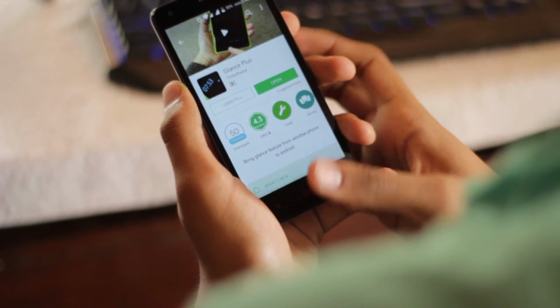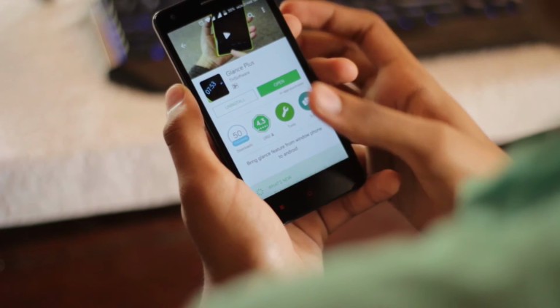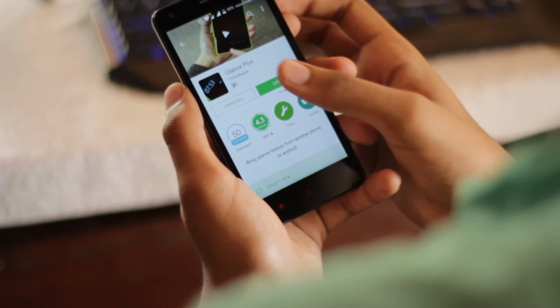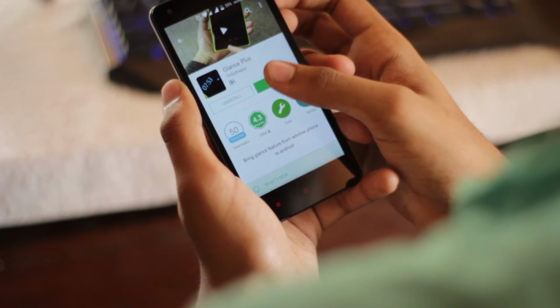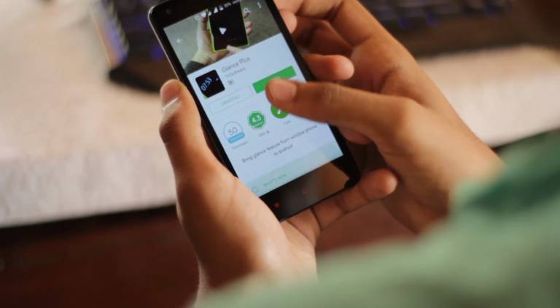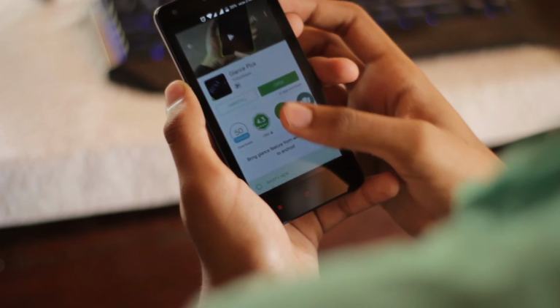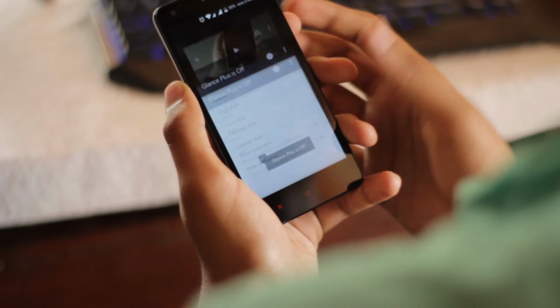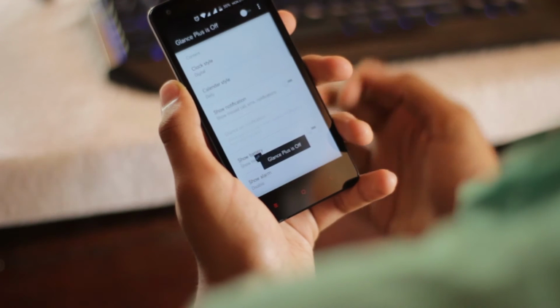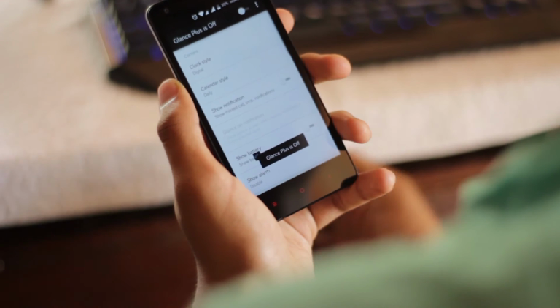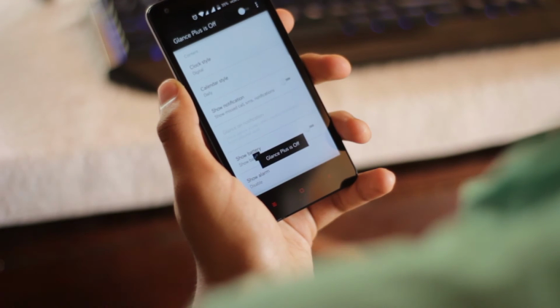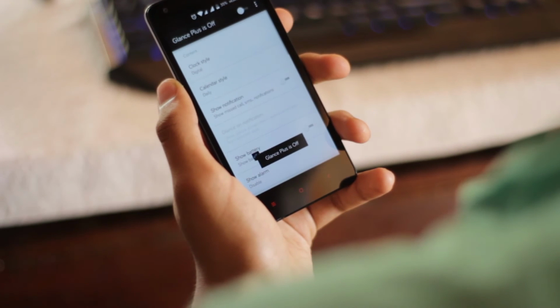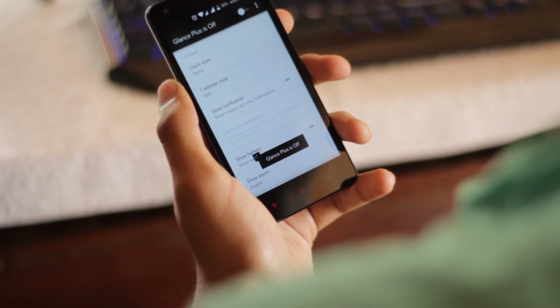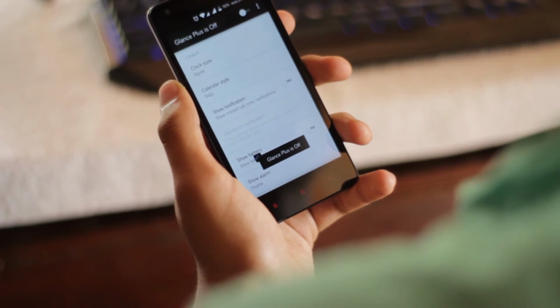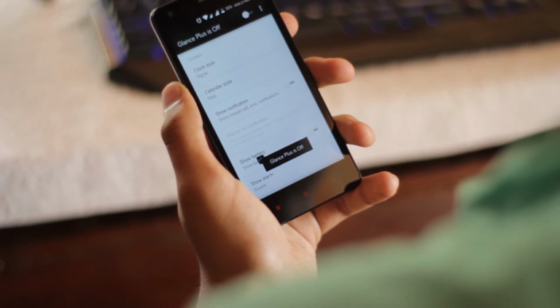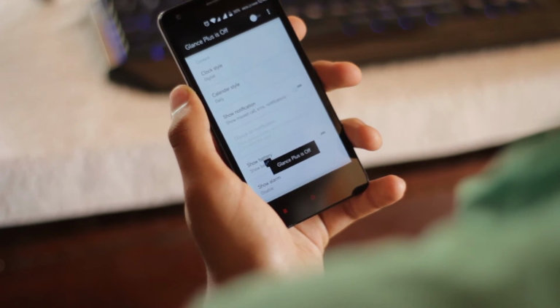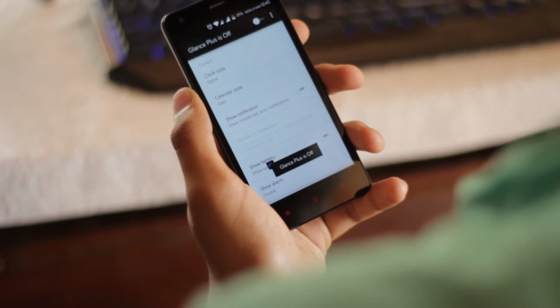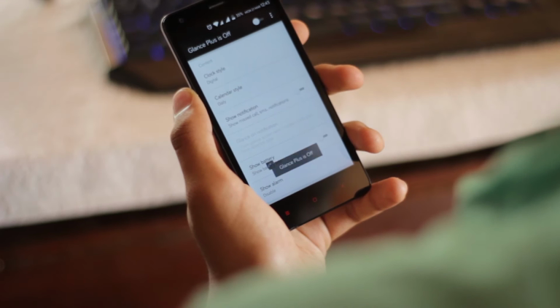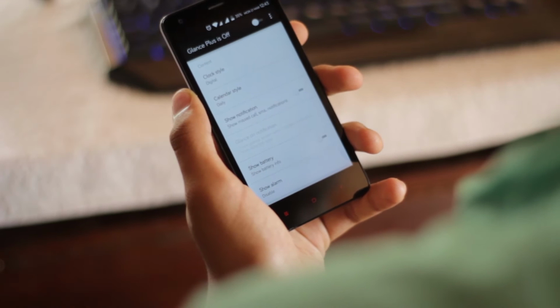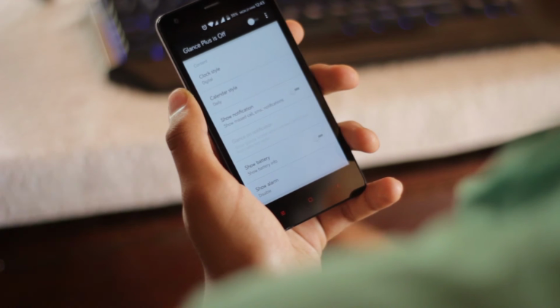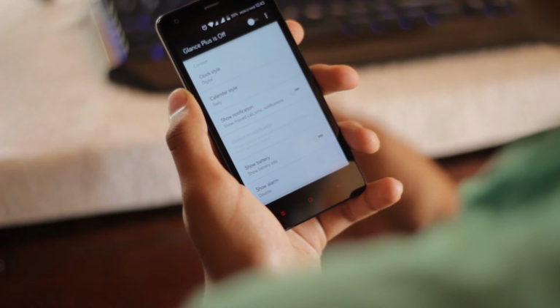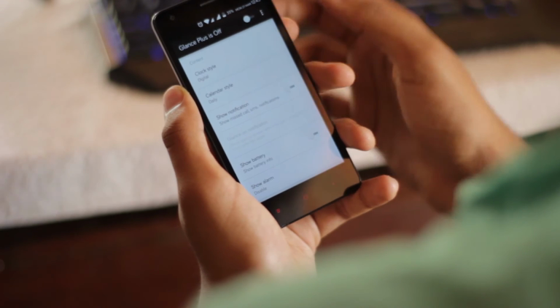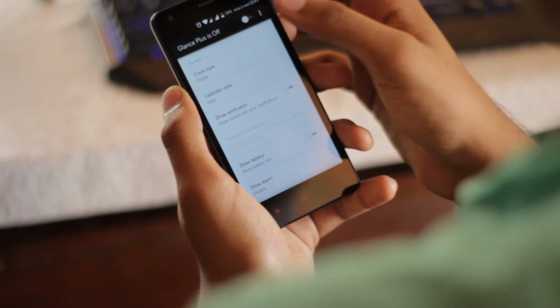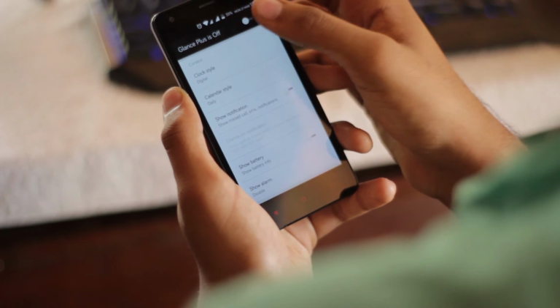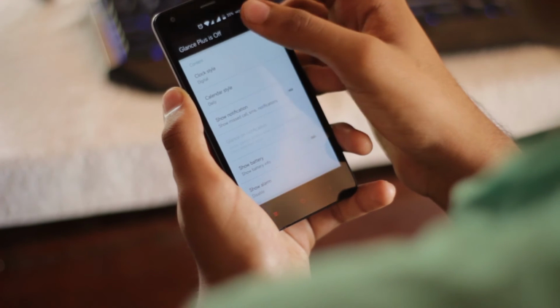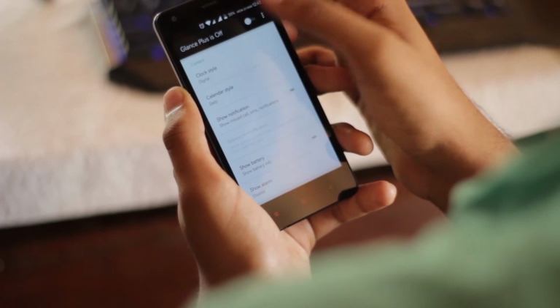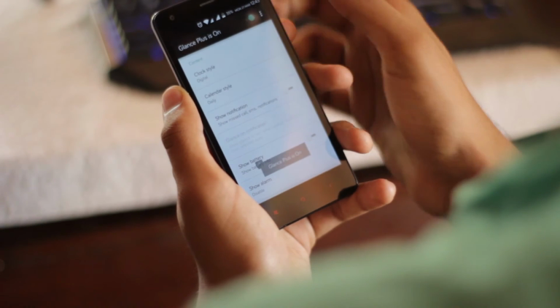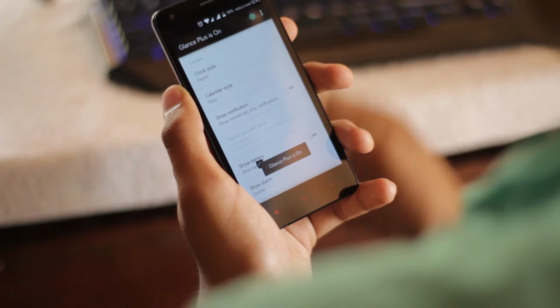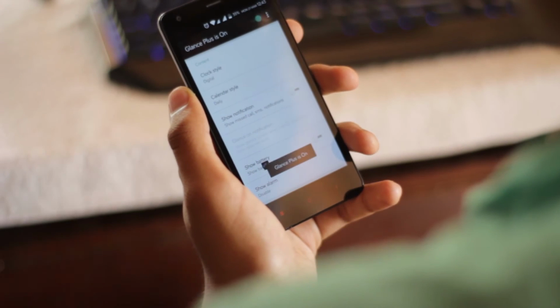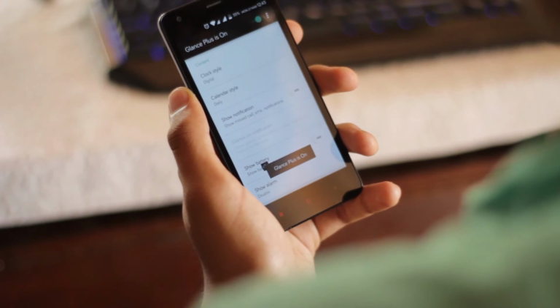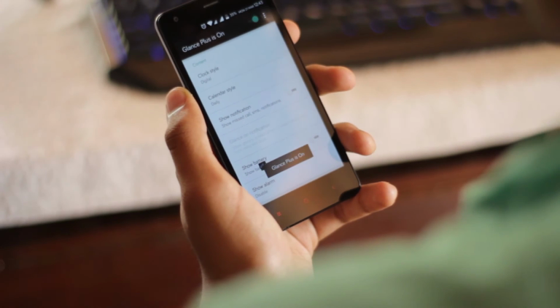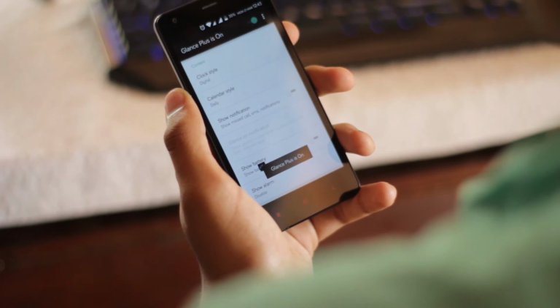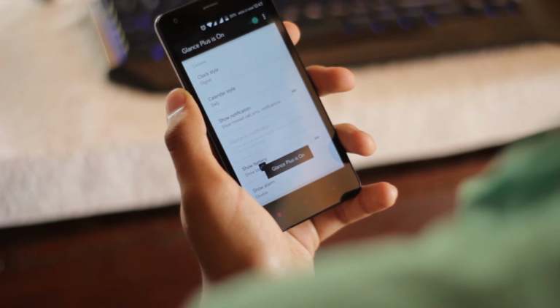Once the app is installed, go ahead and open it, then turn on the toggle on the top right to activate the app. And that's it, you are done.